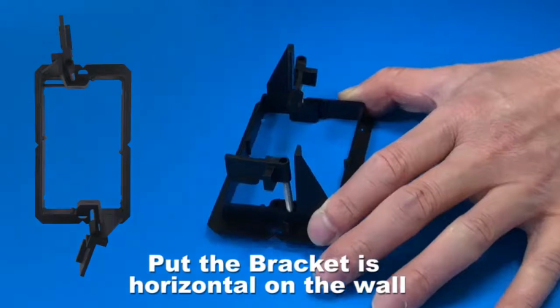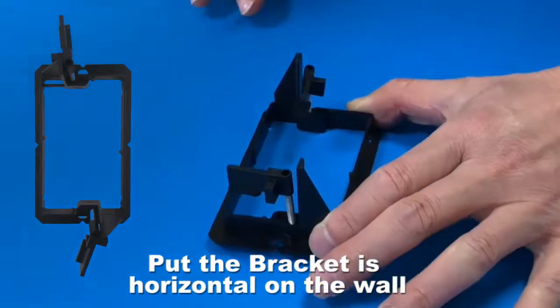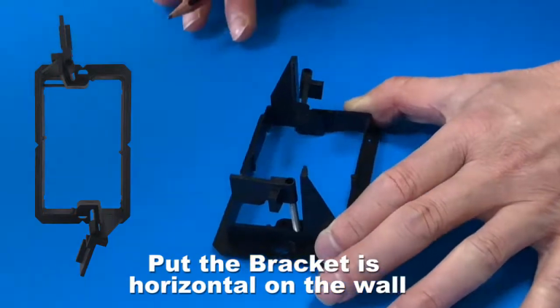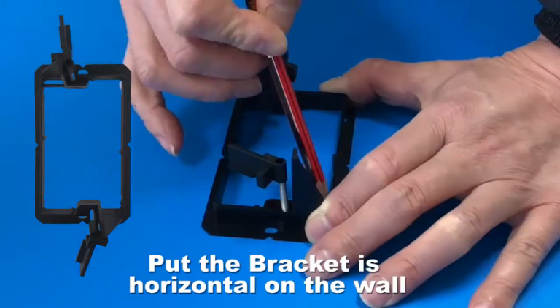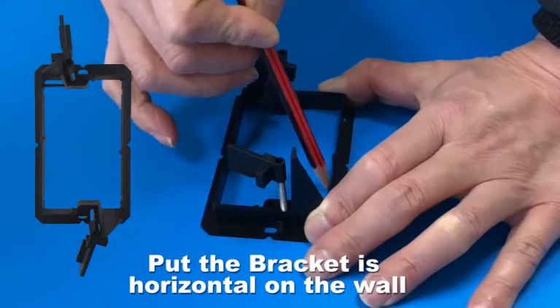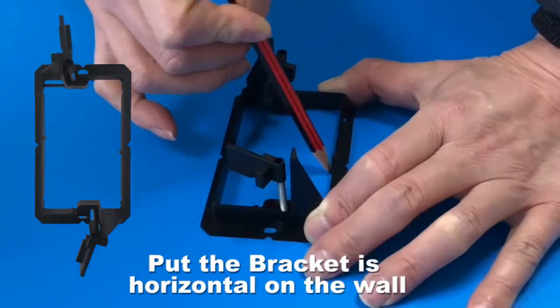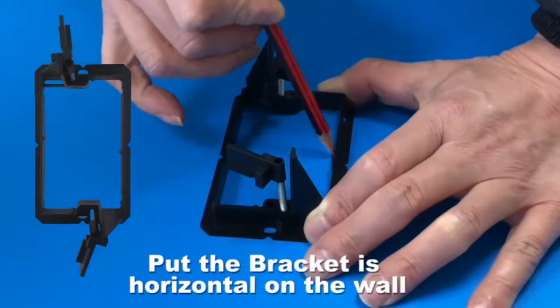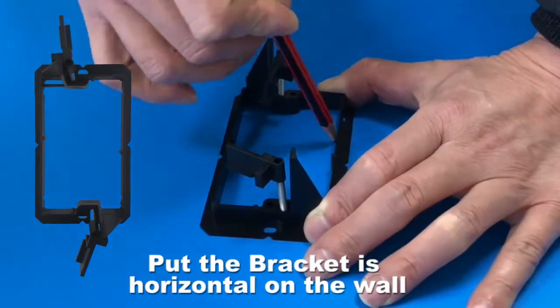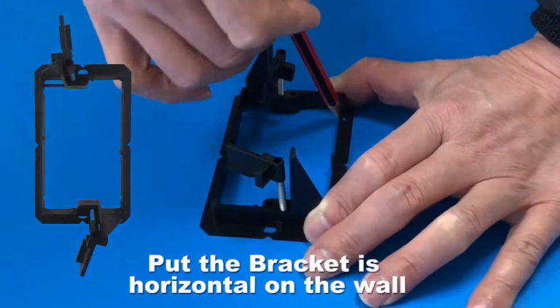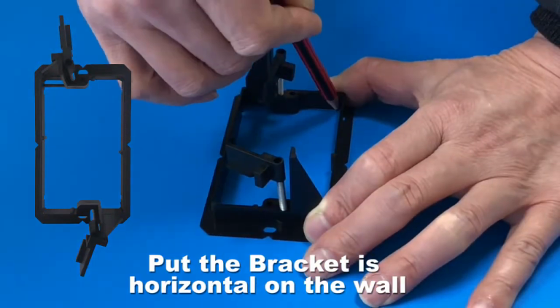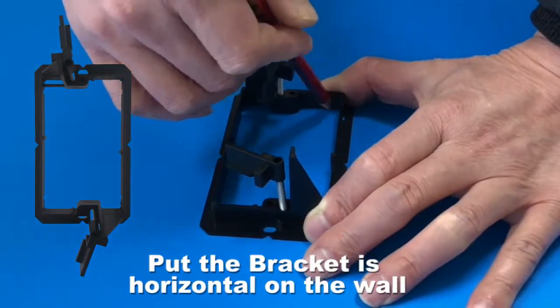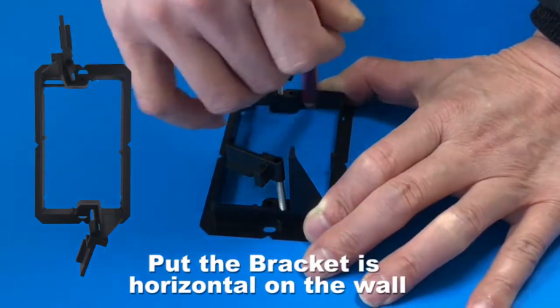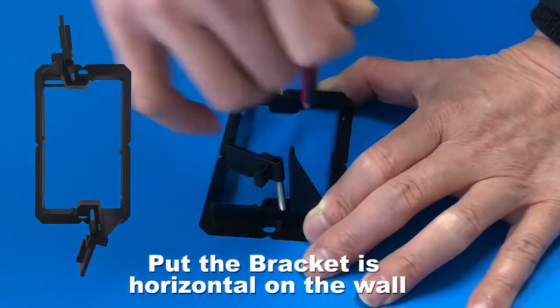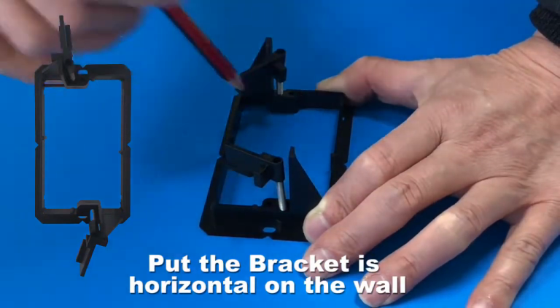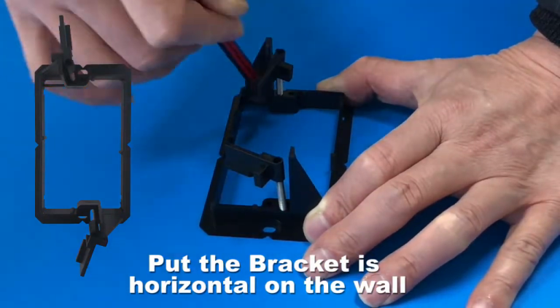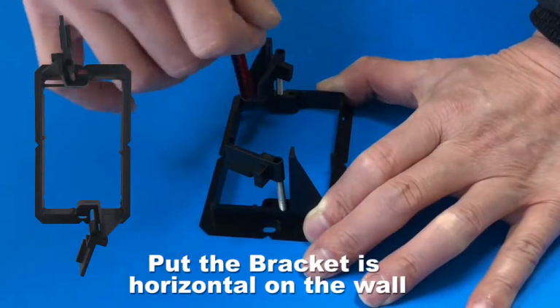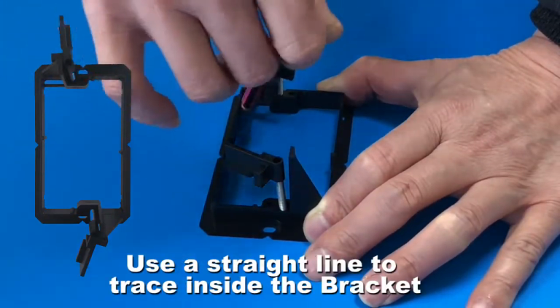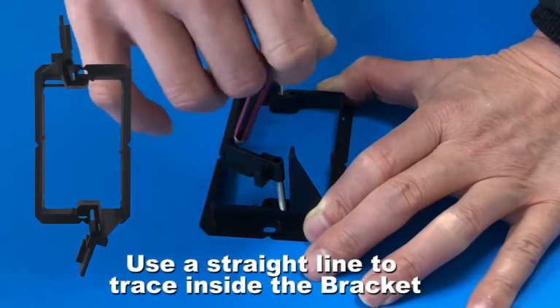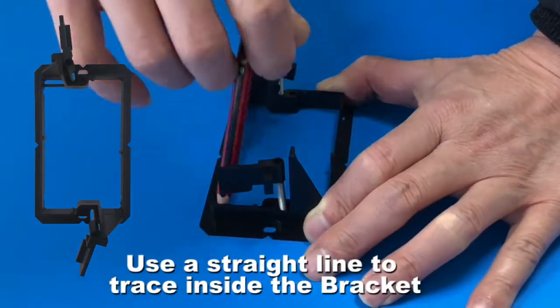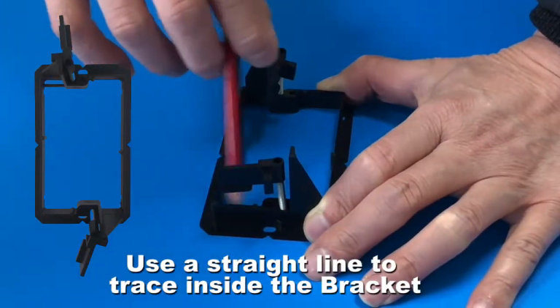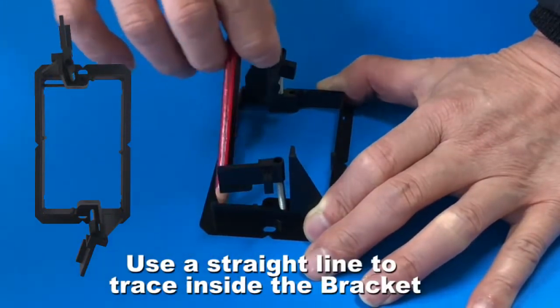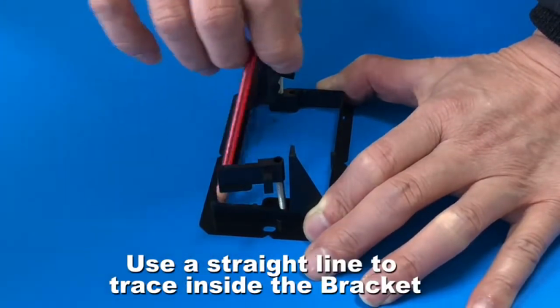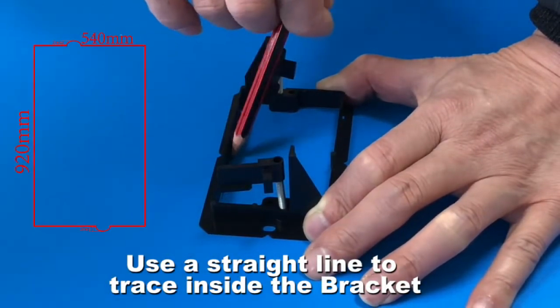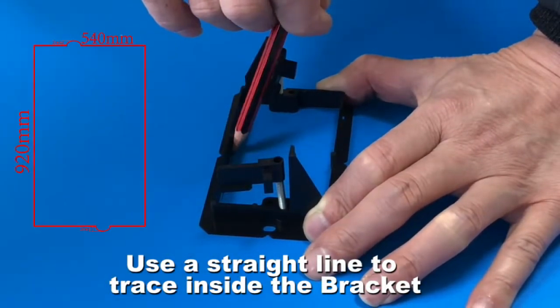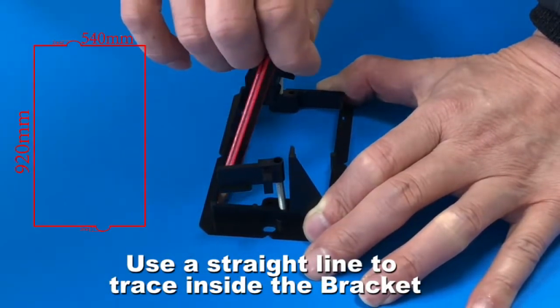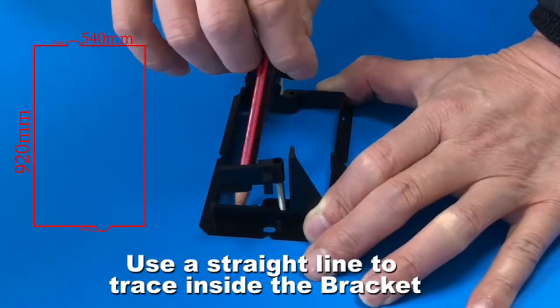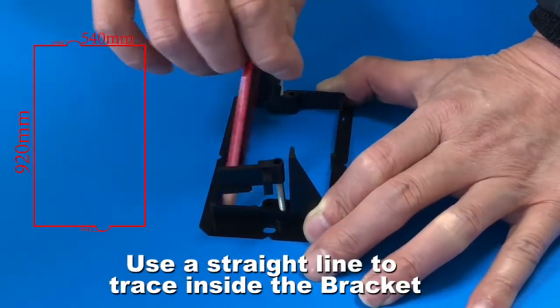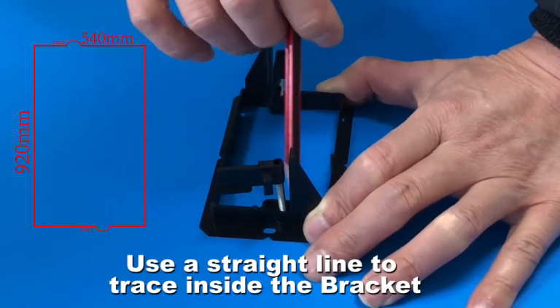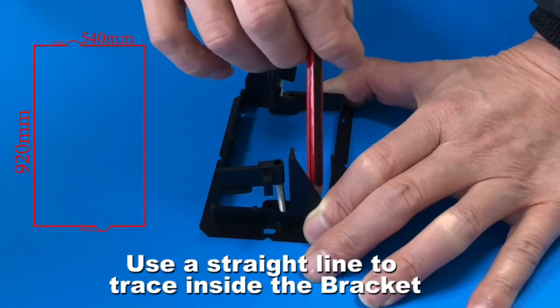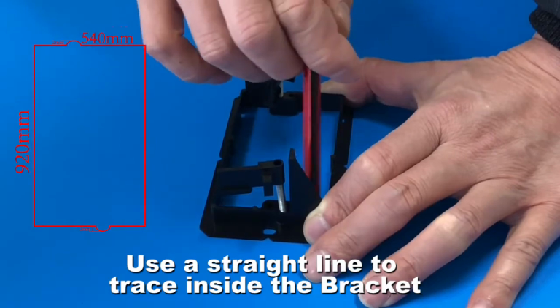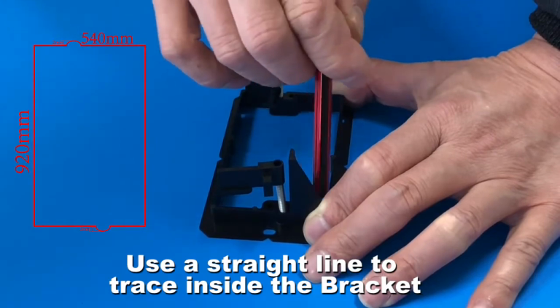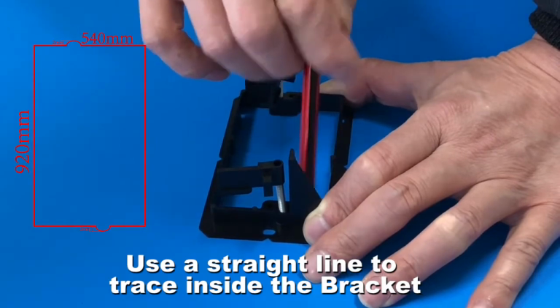Put the bracket as horizontal on the wall. Use a straight line to trace inside the bracket.